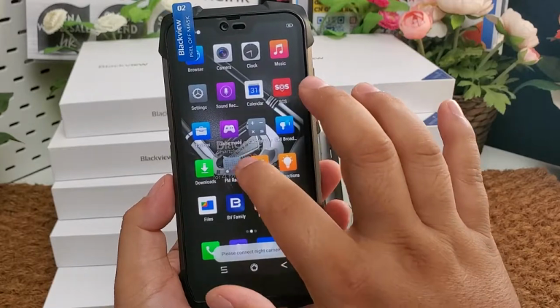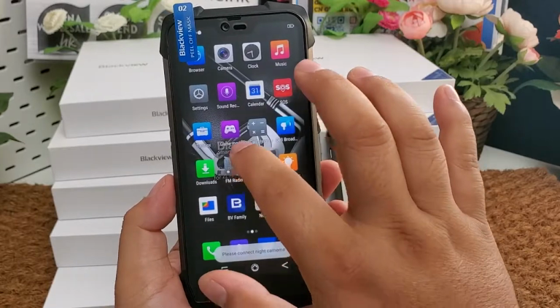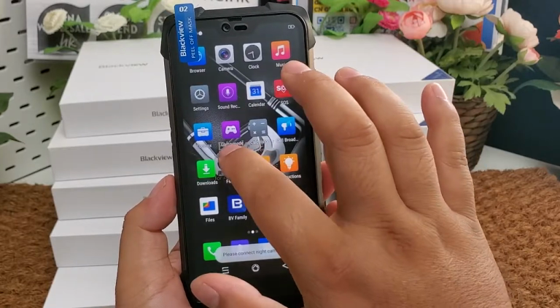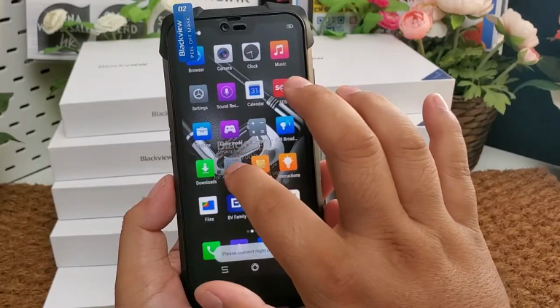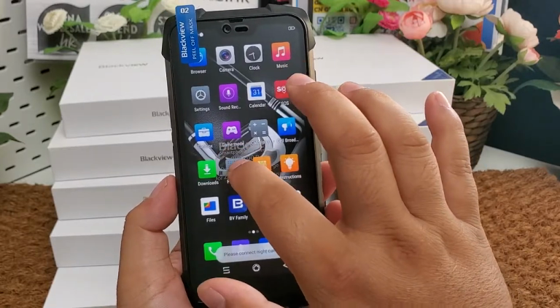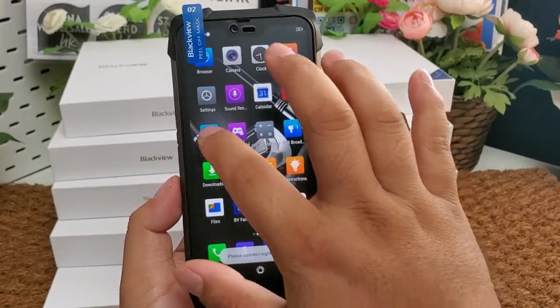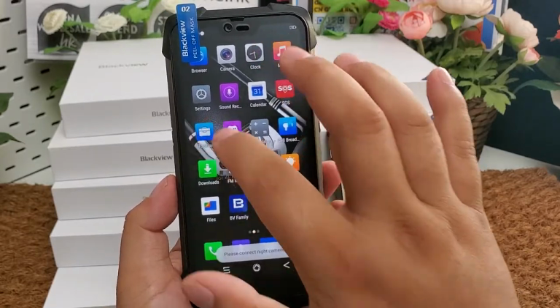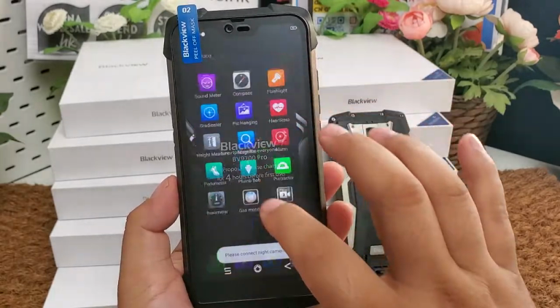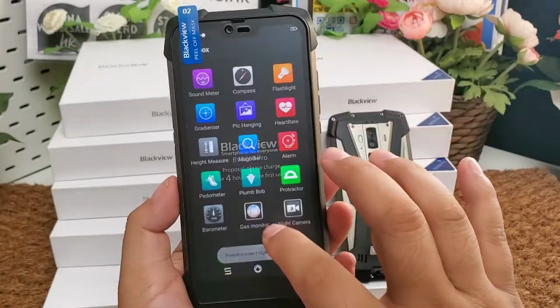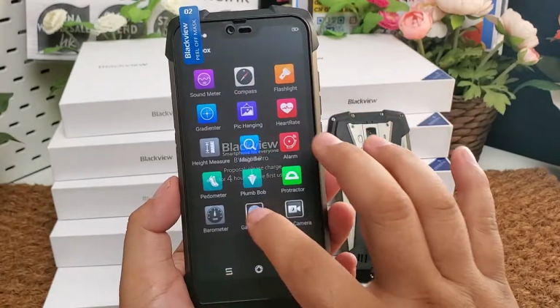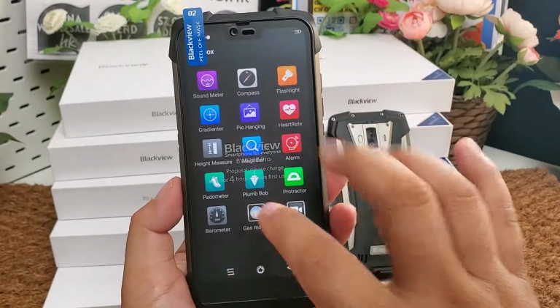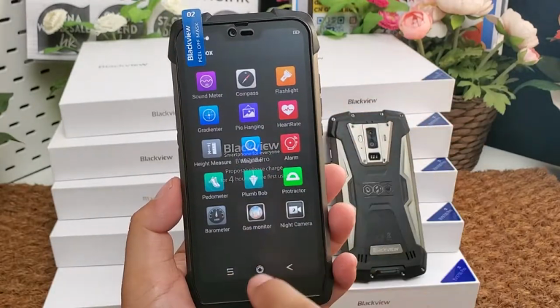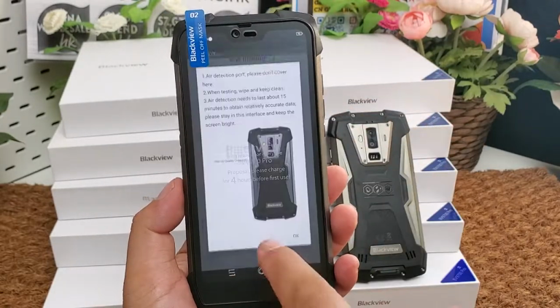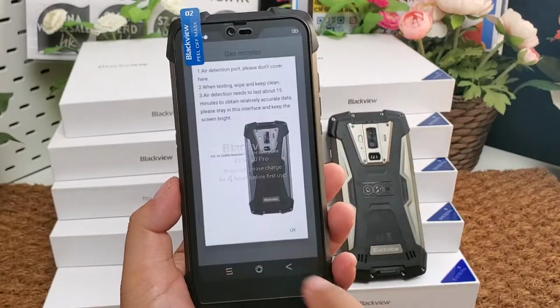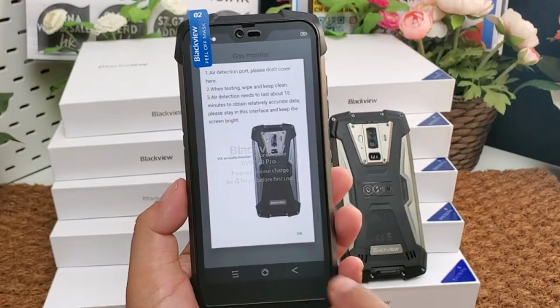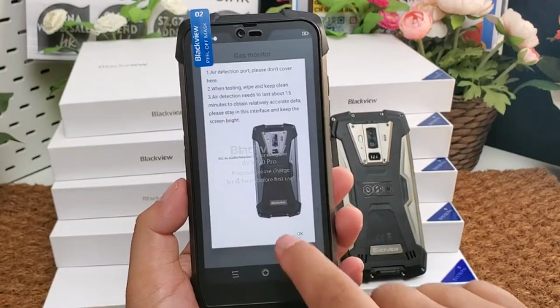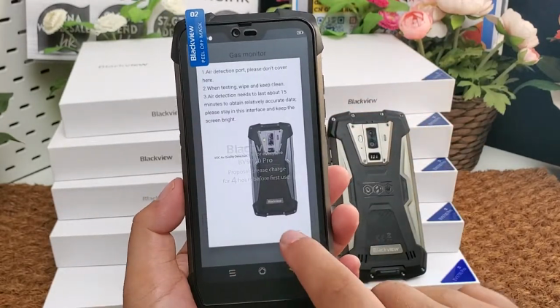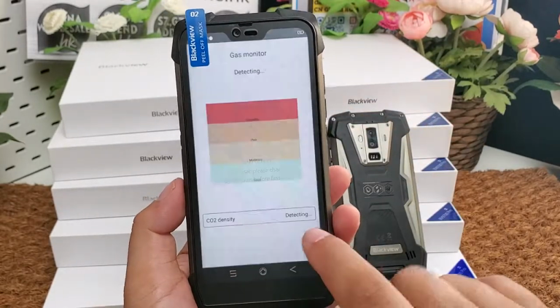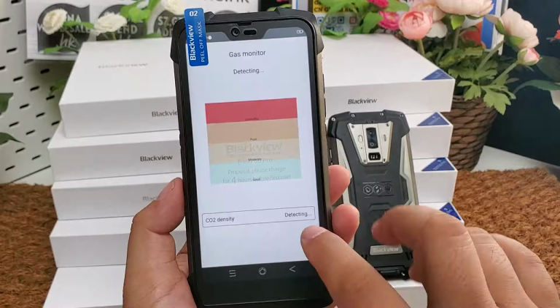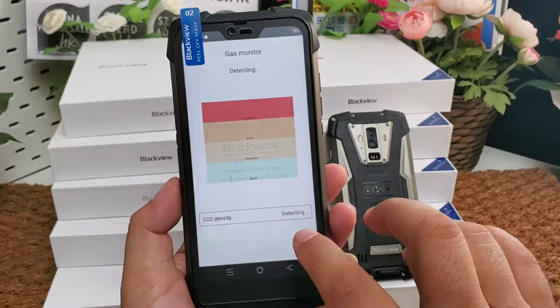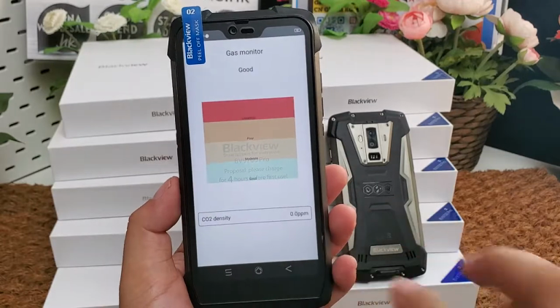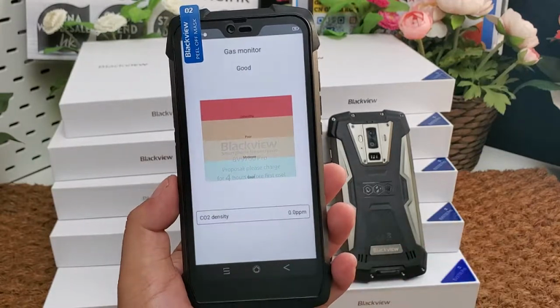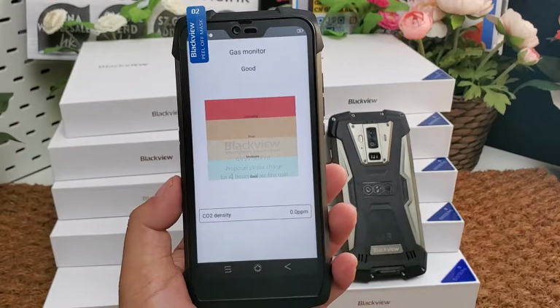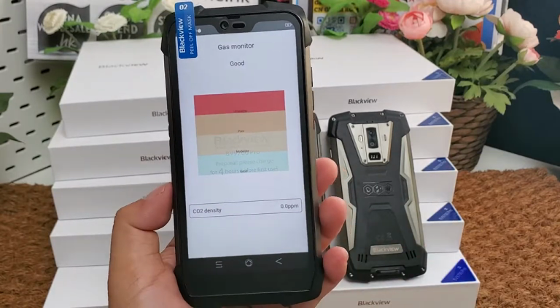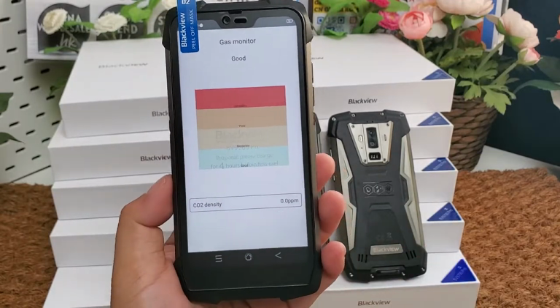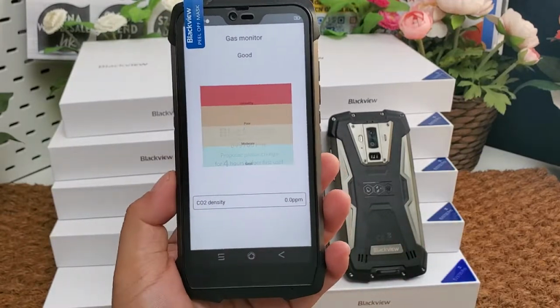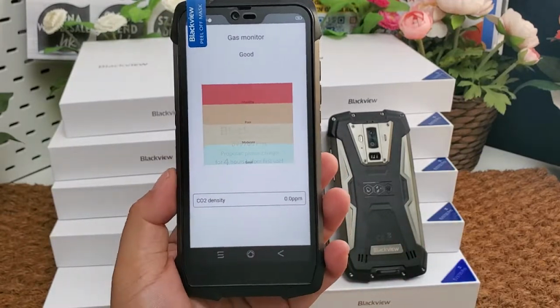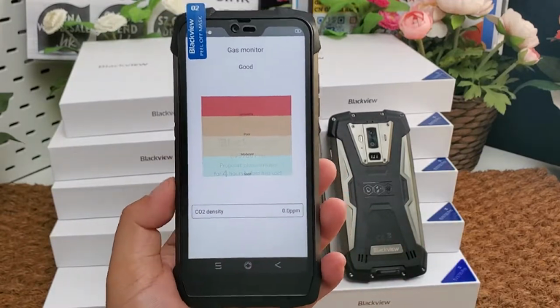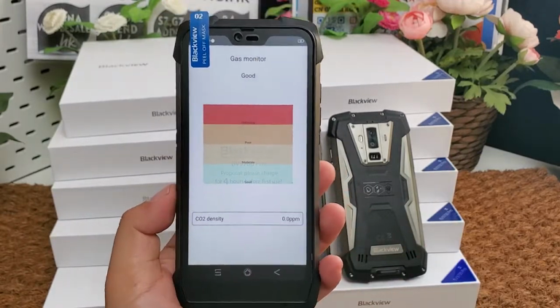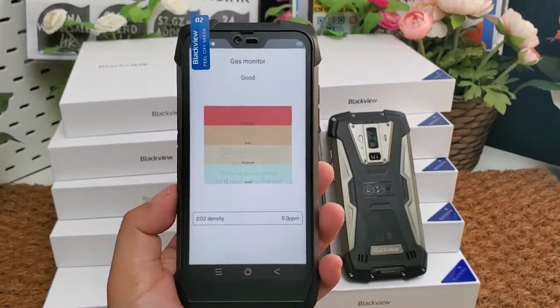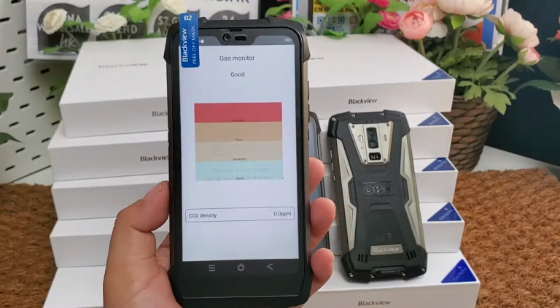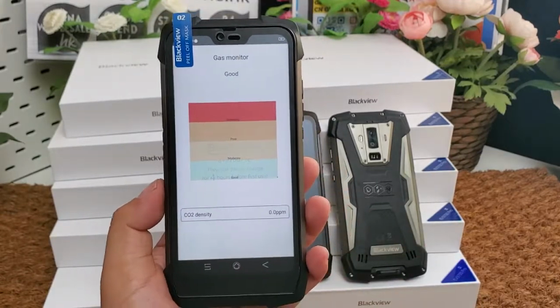It also features an FM radio and a gas monitor to test air quality.